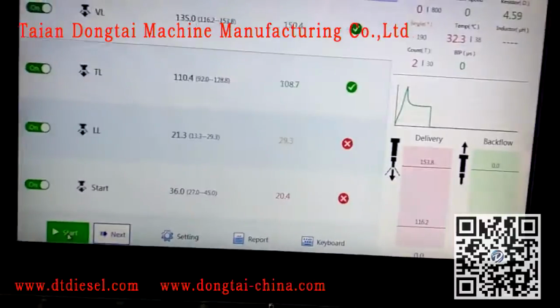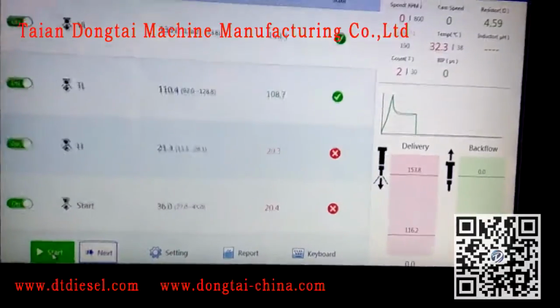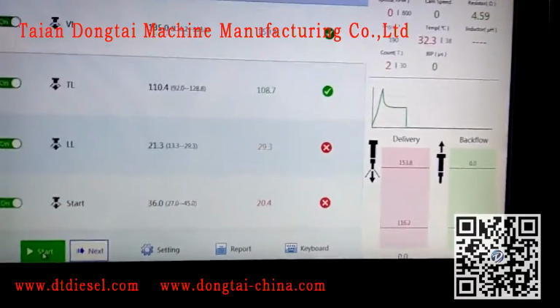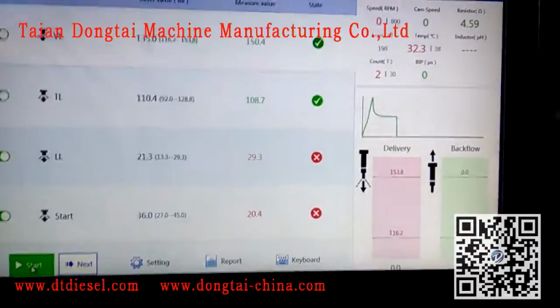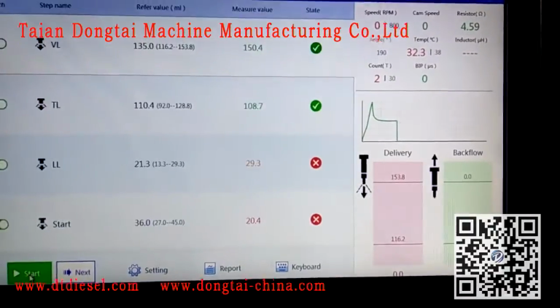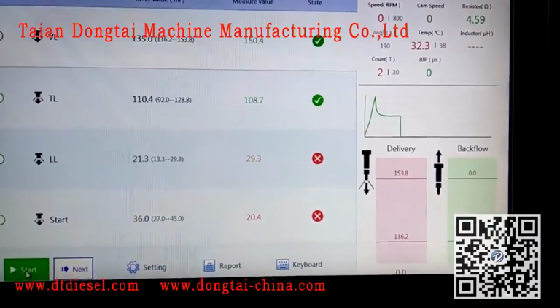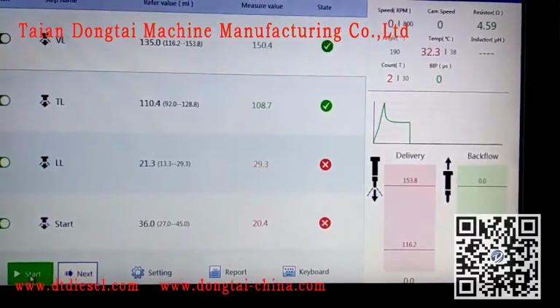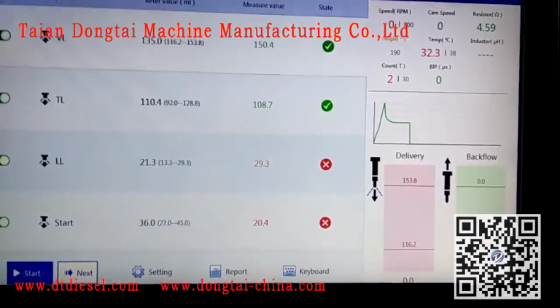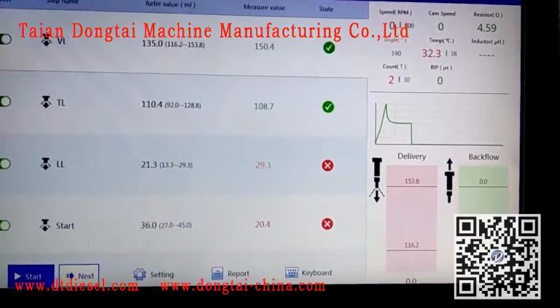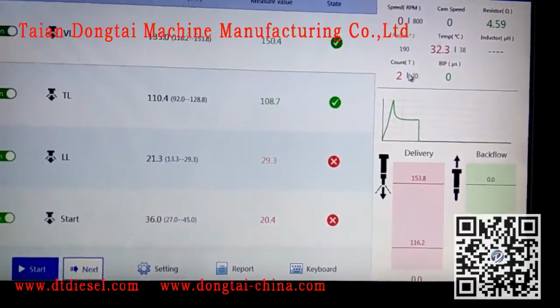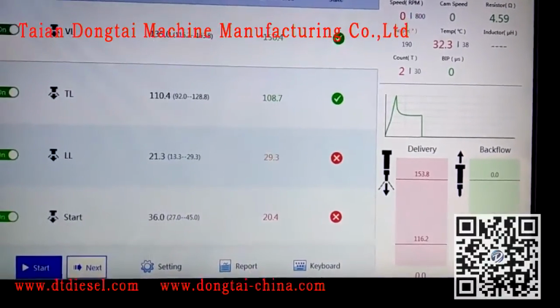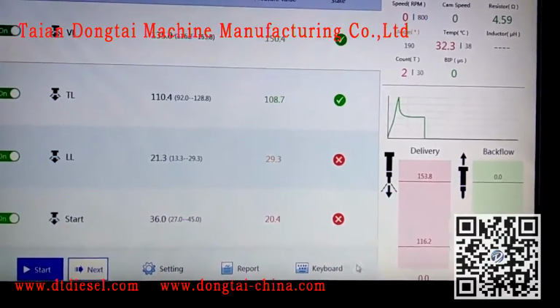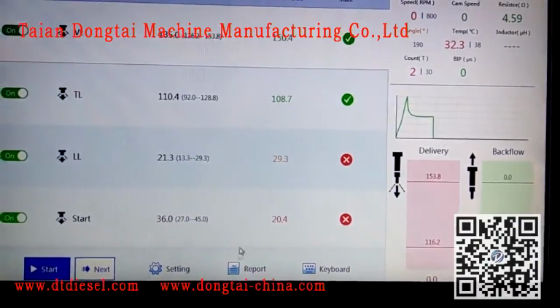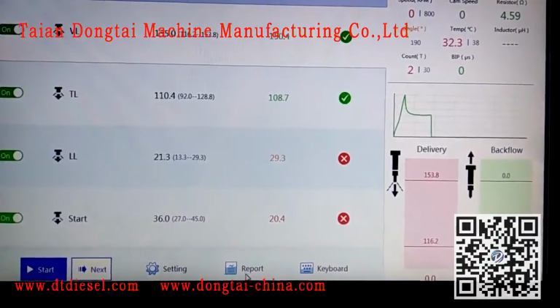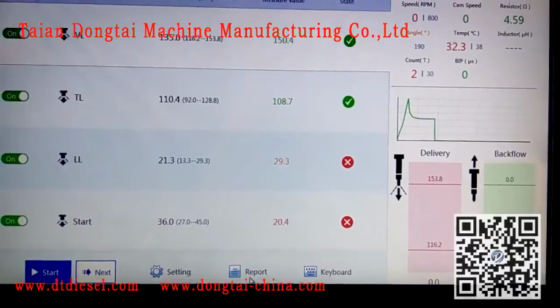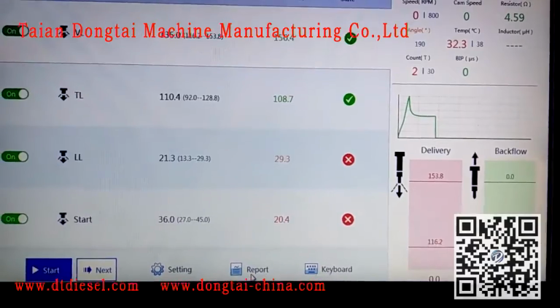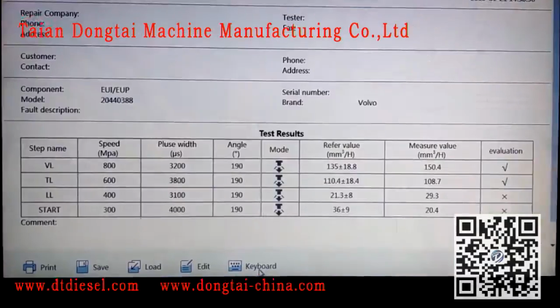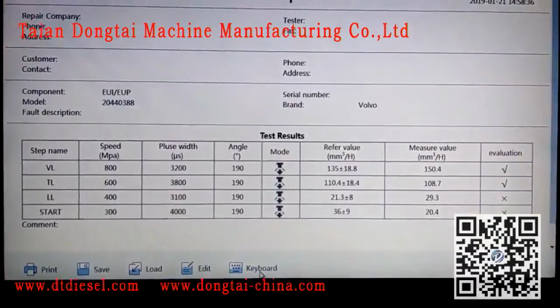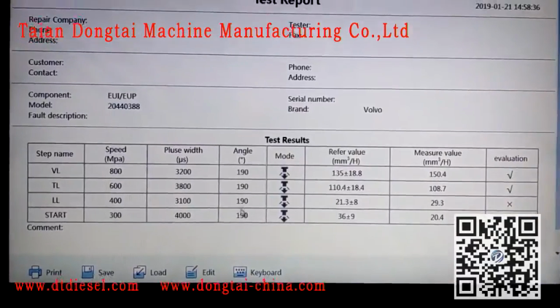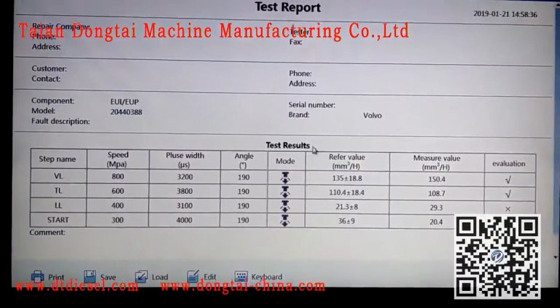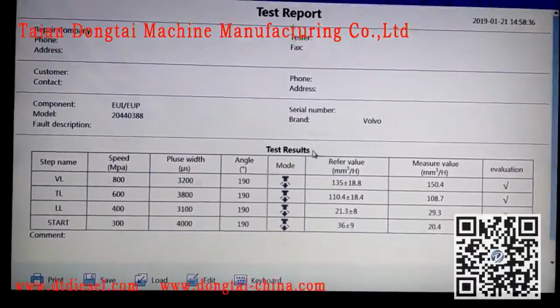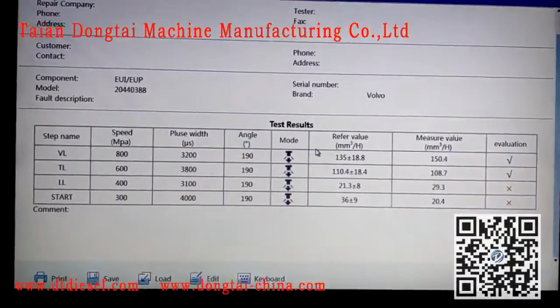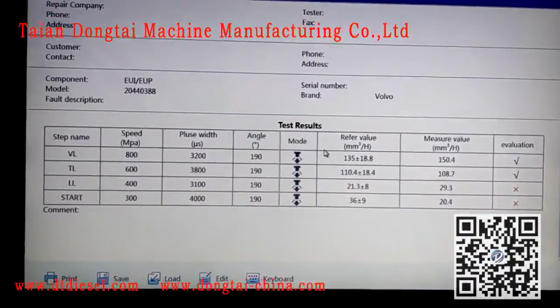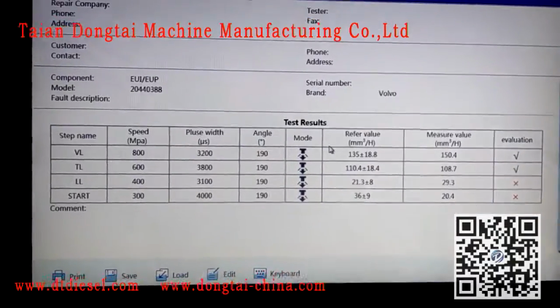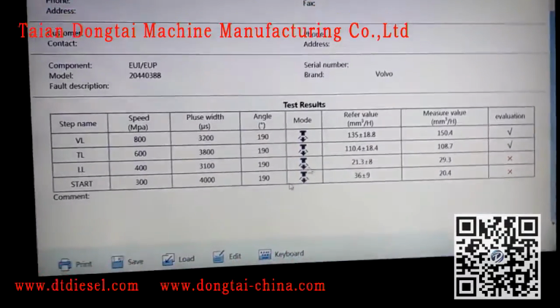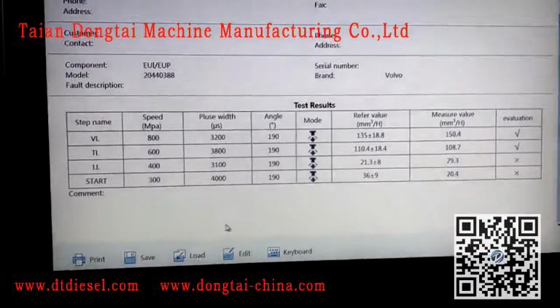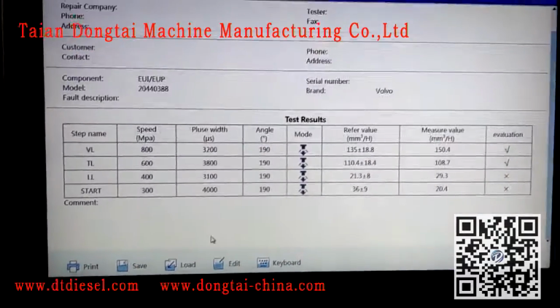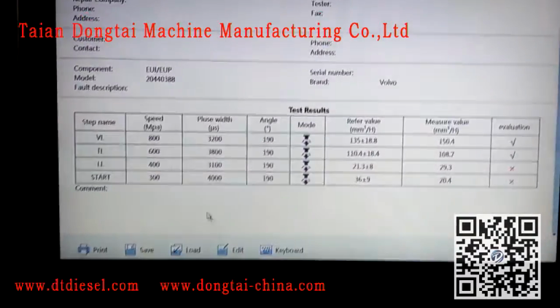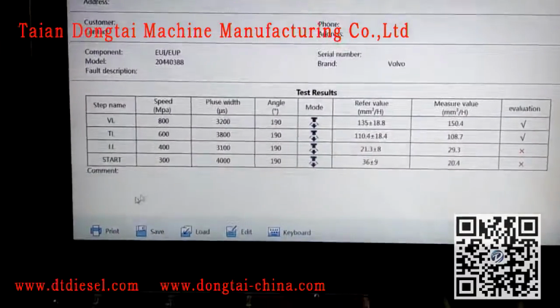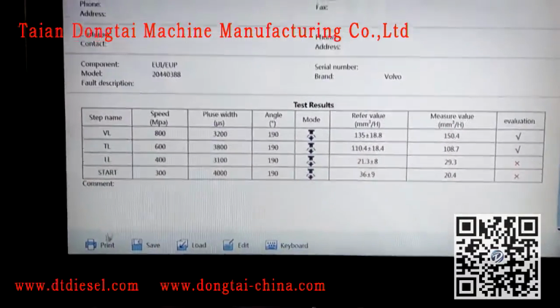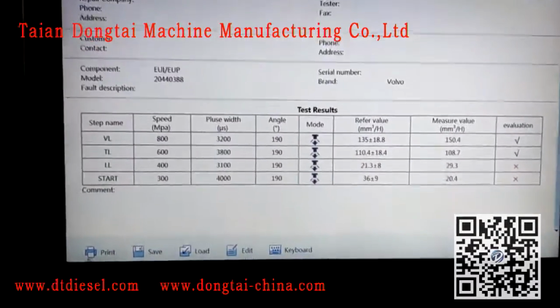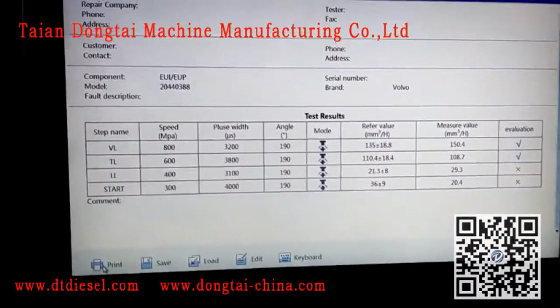When the testing is finished, you can check the testing report here, and choose to print here.